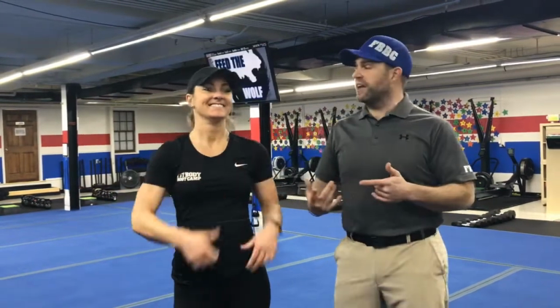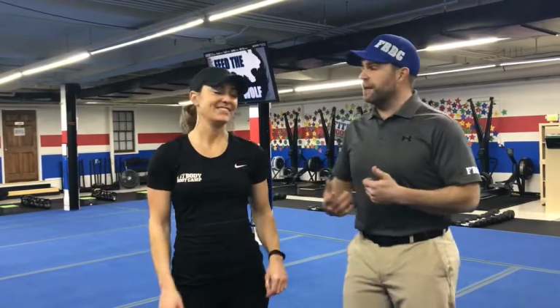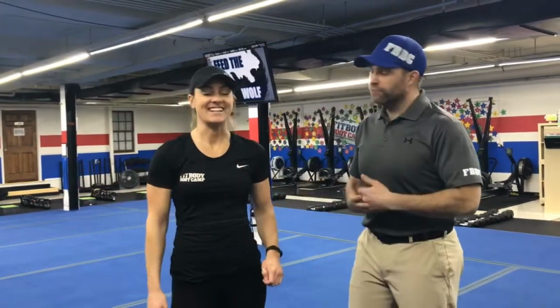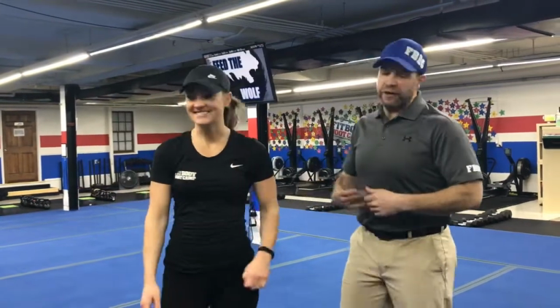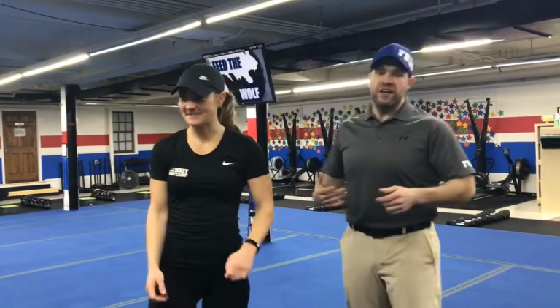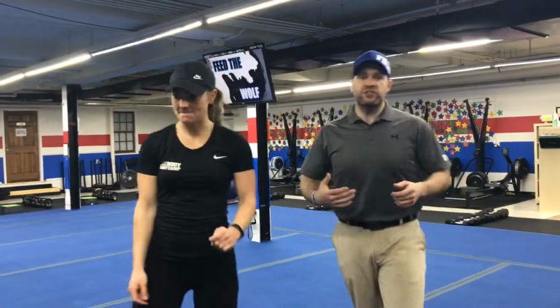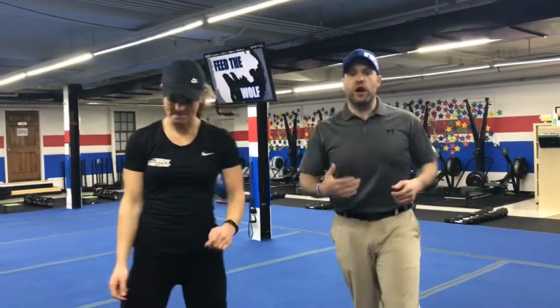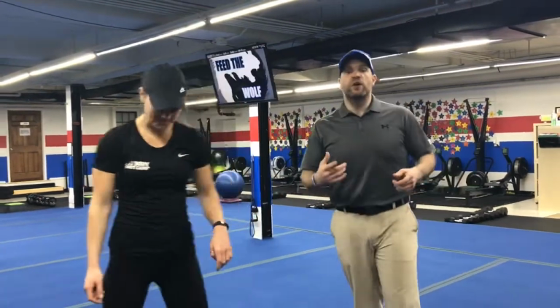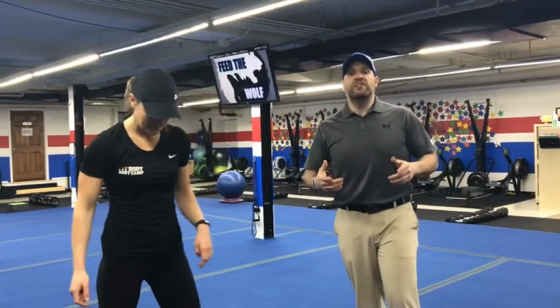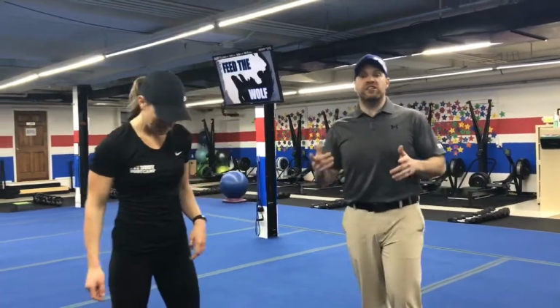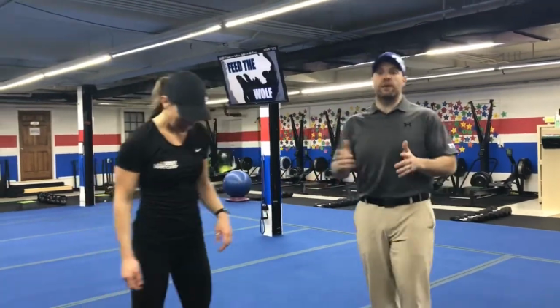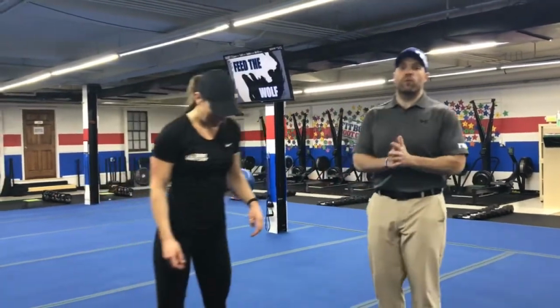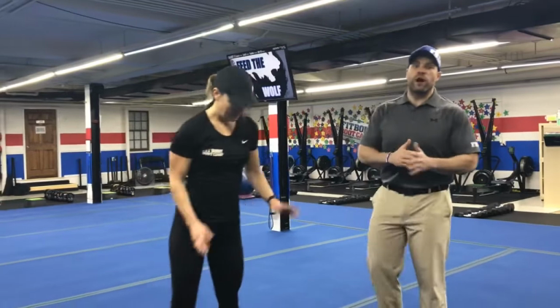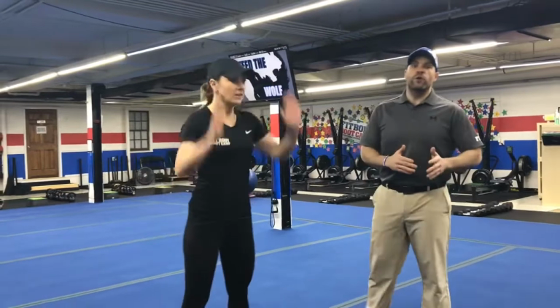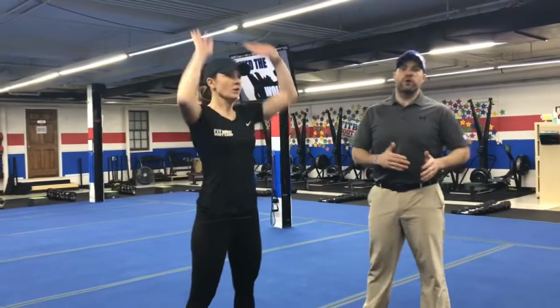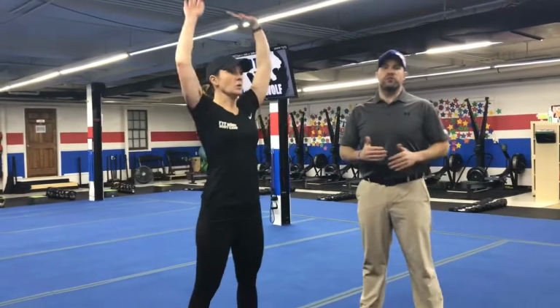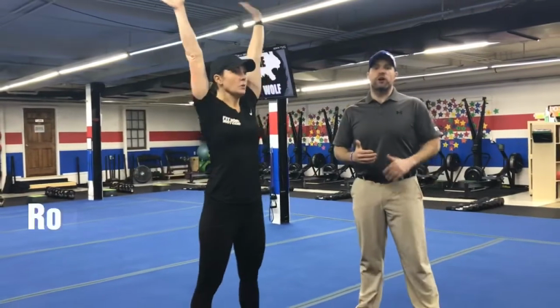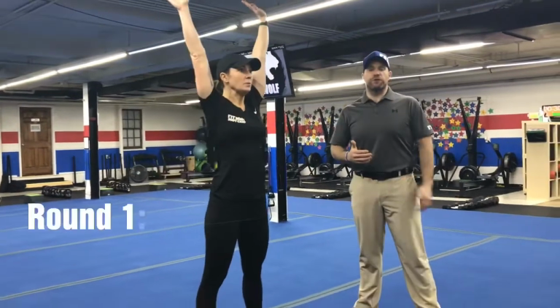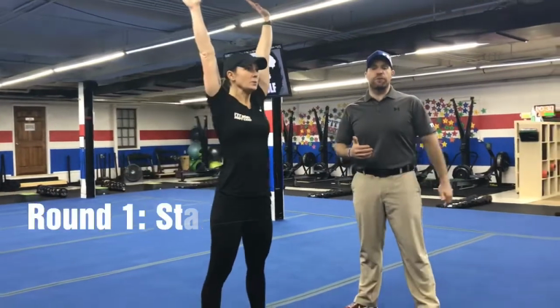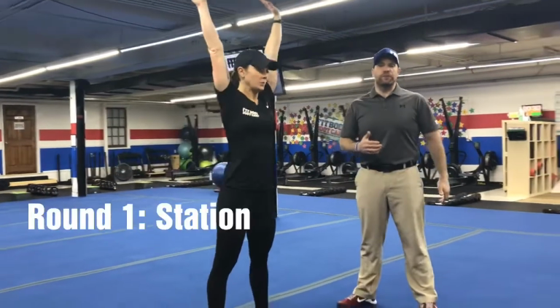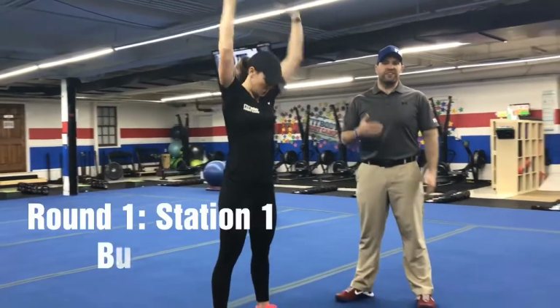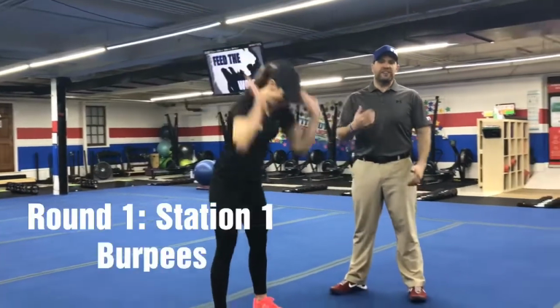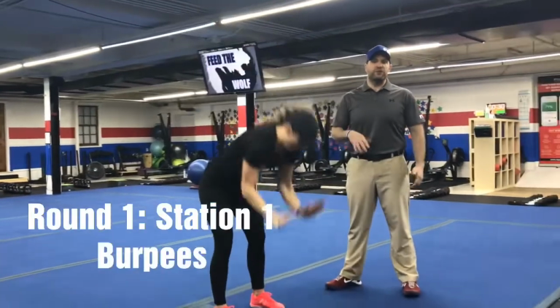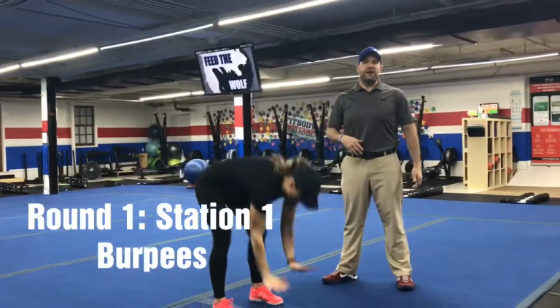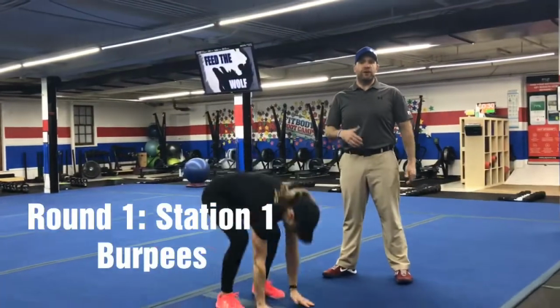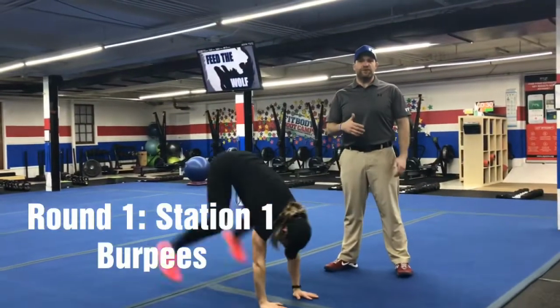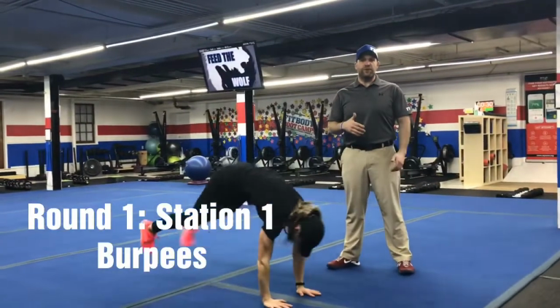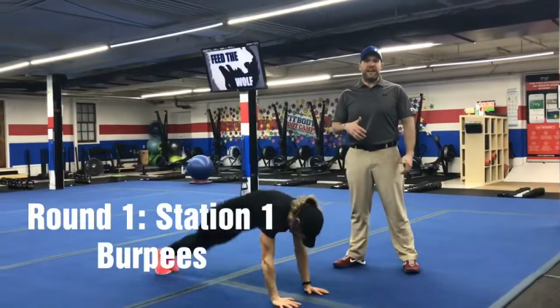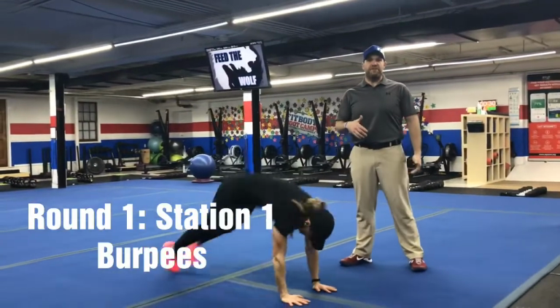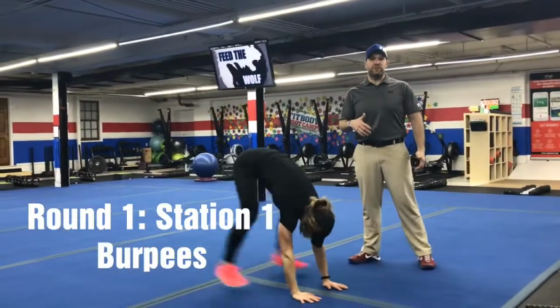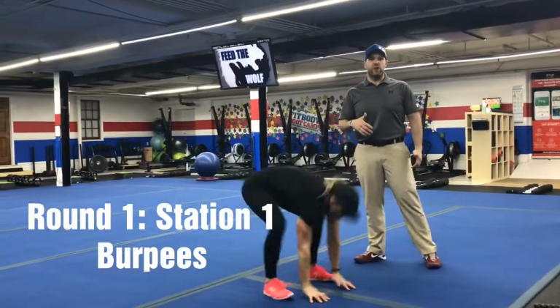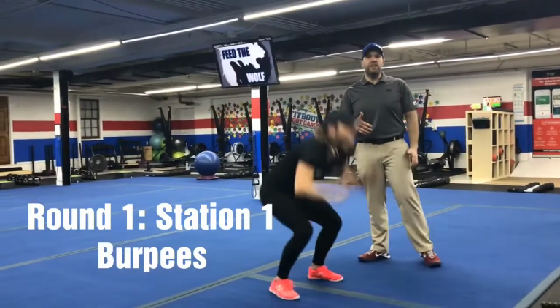You ready KK? Ready. So, station number one, we're going to start off with our burpees. Let's get those out of the way in the first half this week.